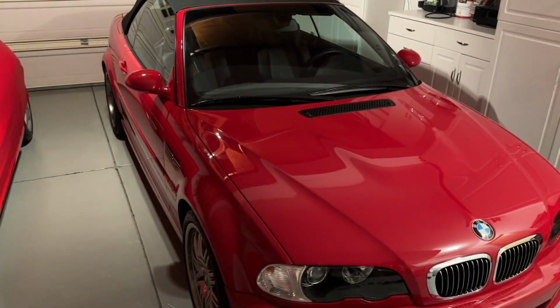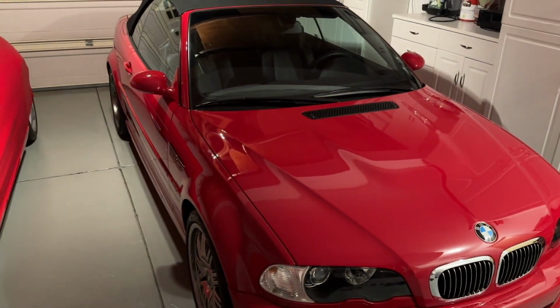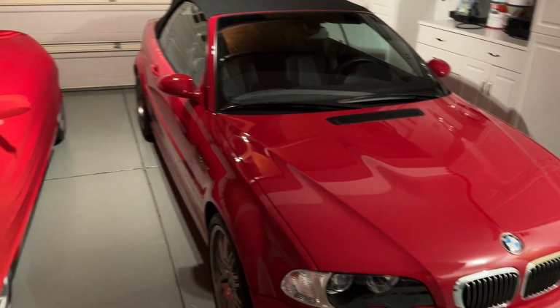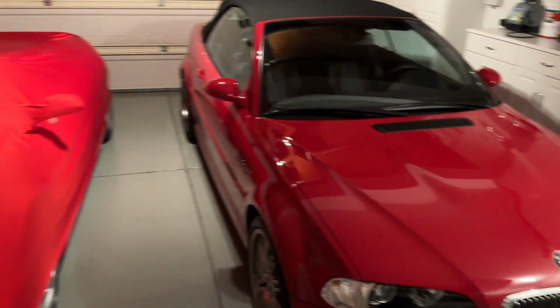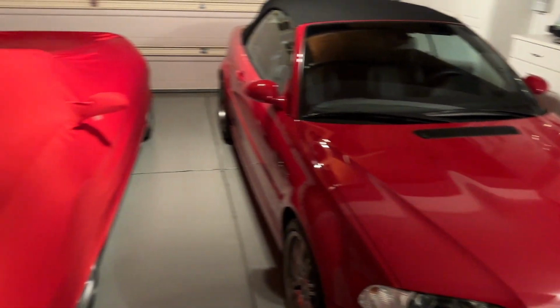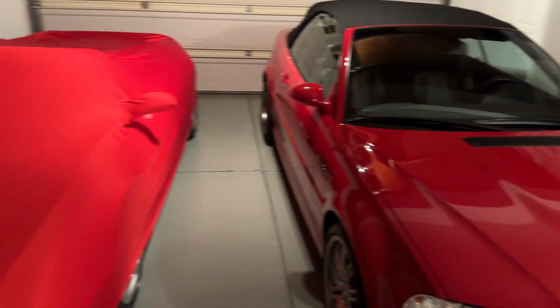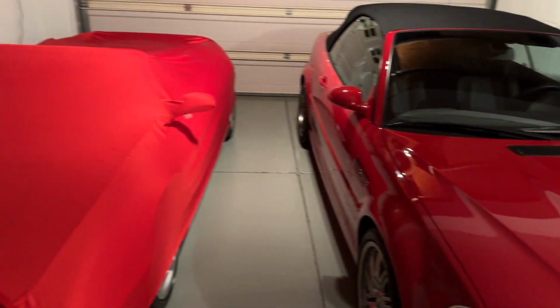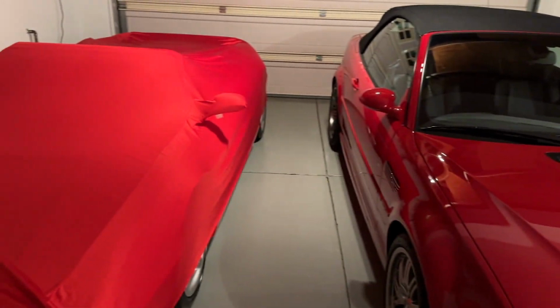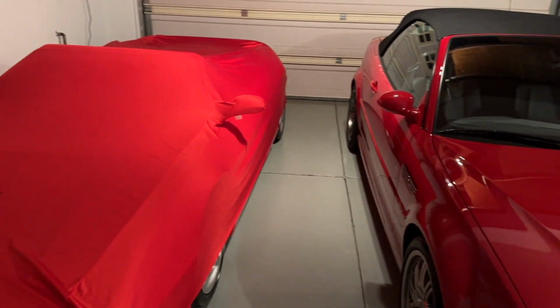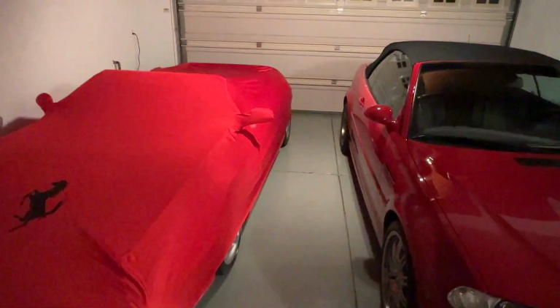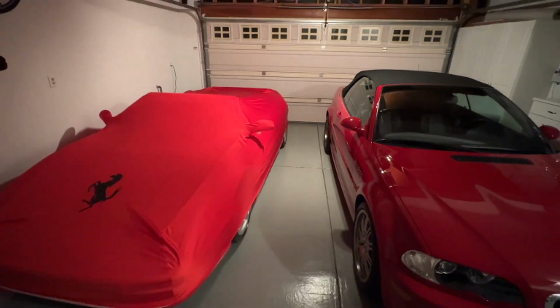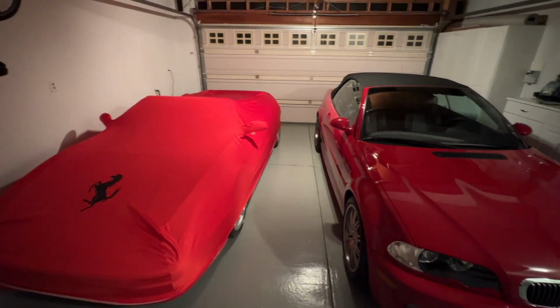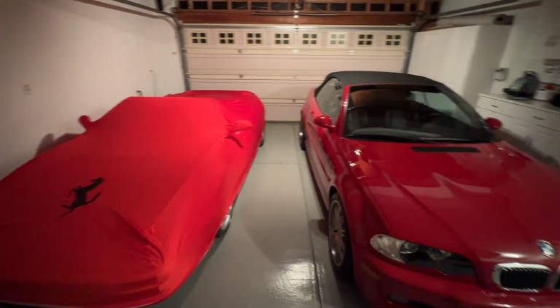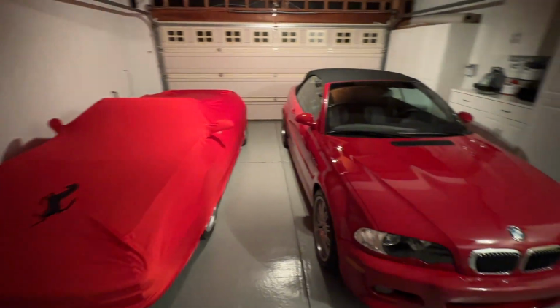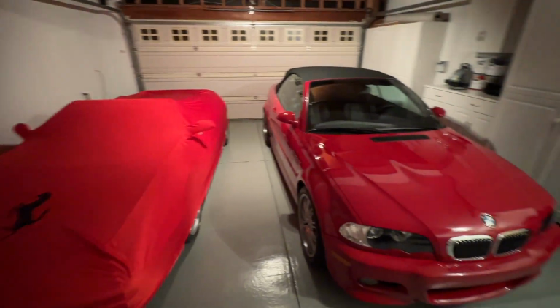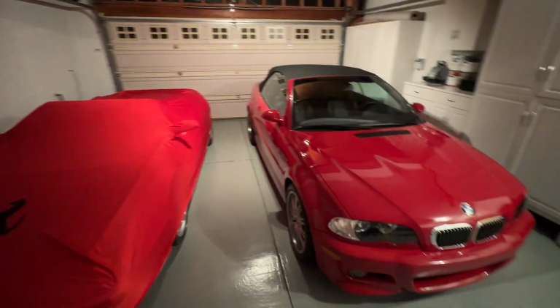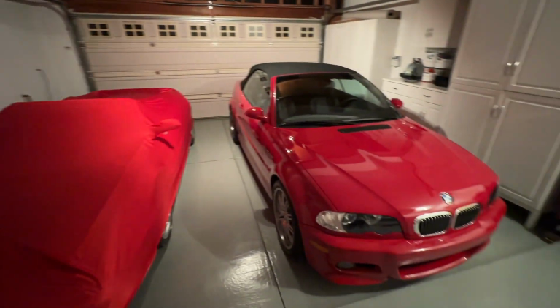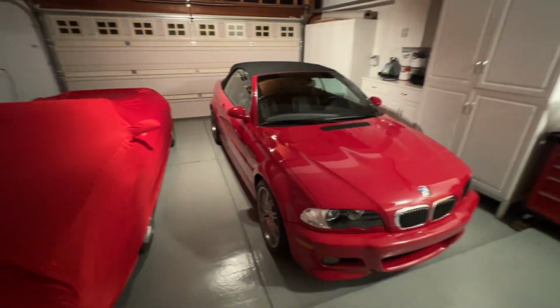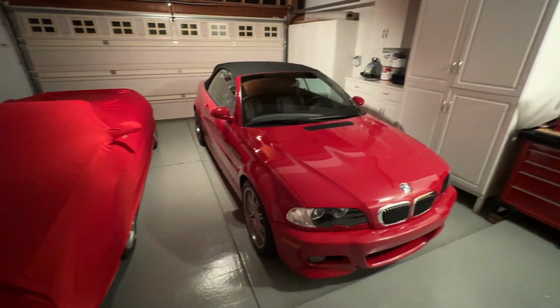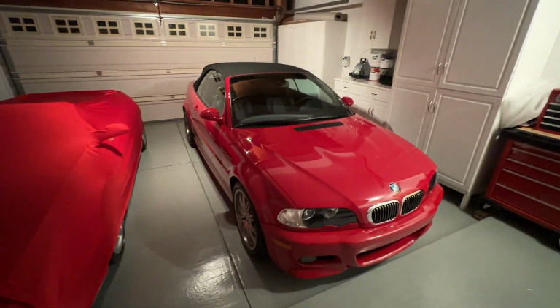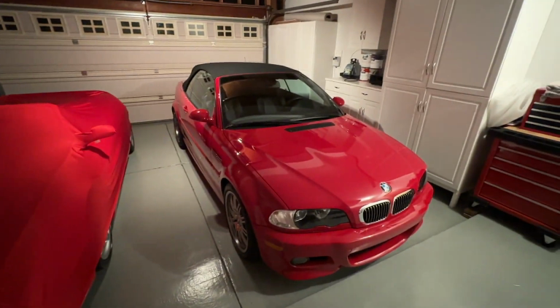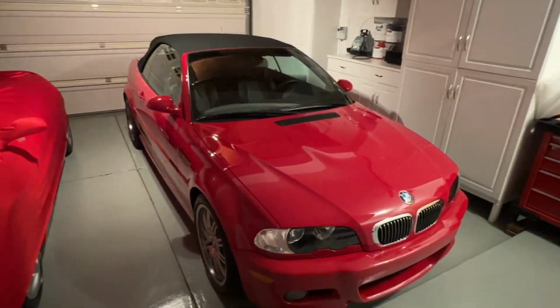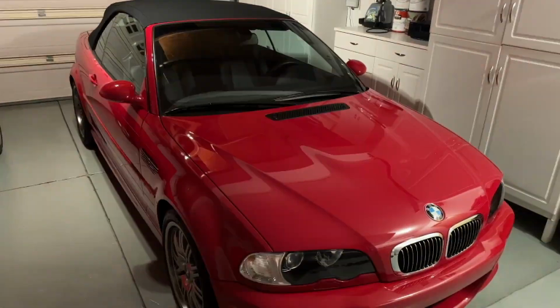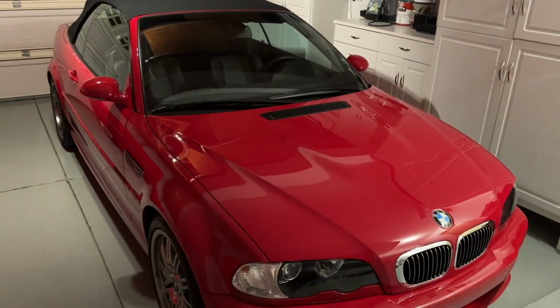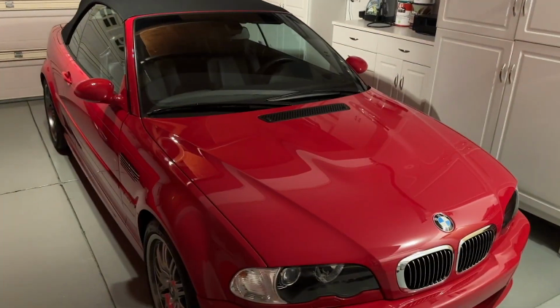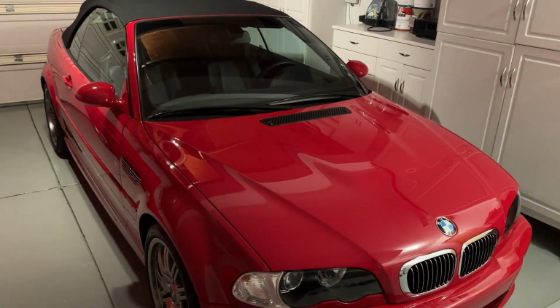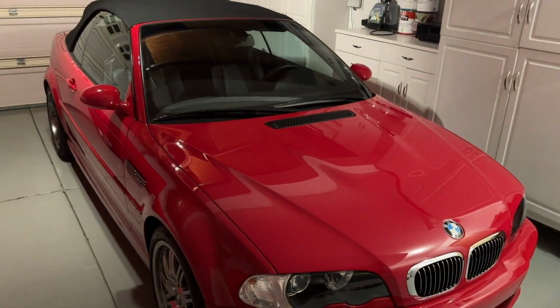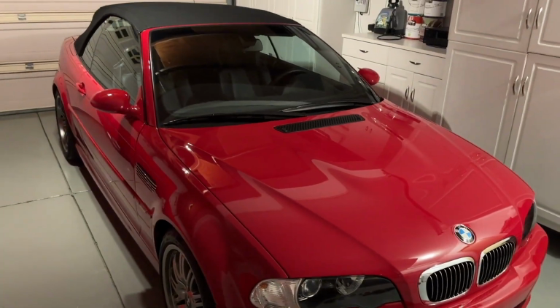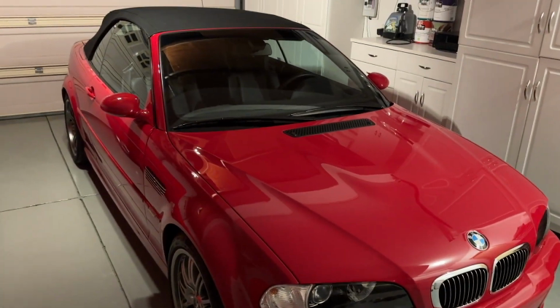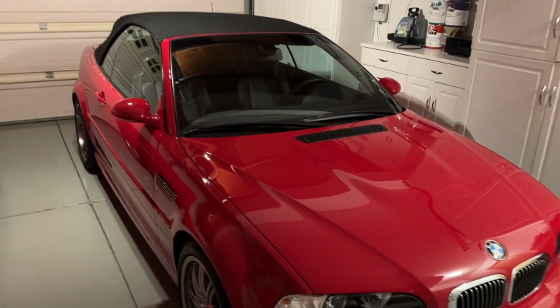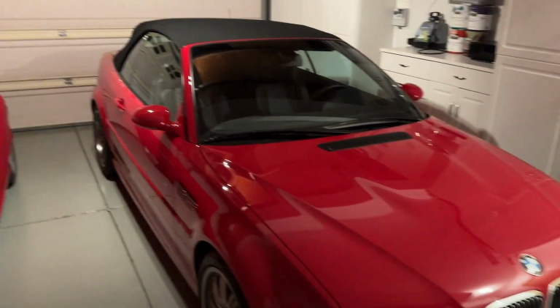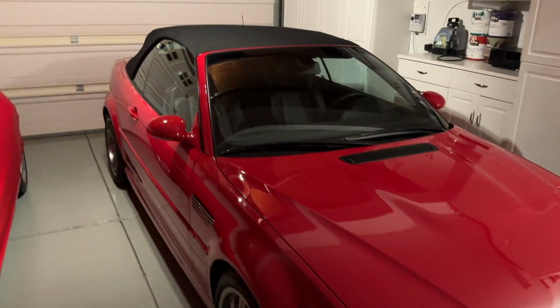Red cars in the garage — they look damn good. The E46 M3 is an absolute machine.